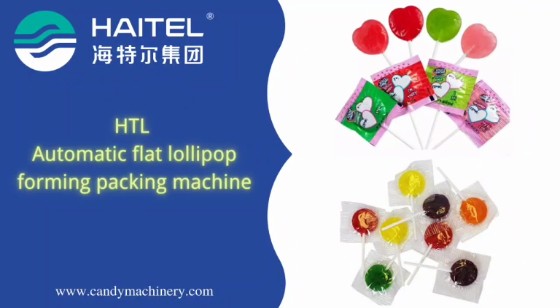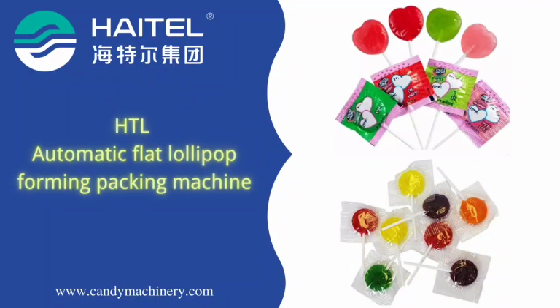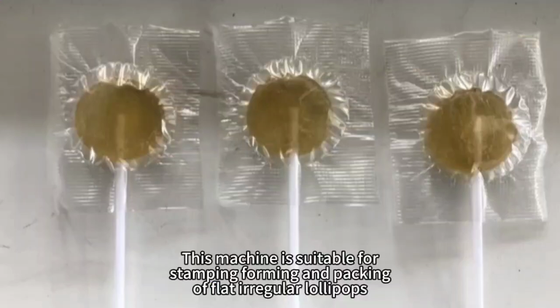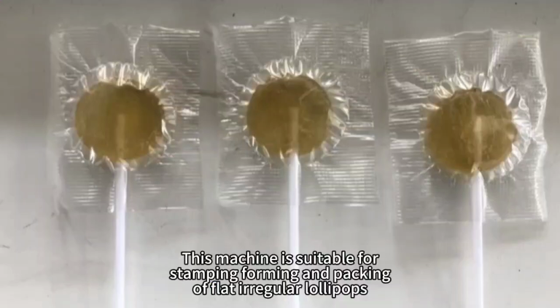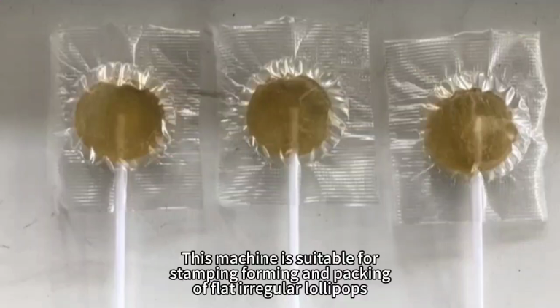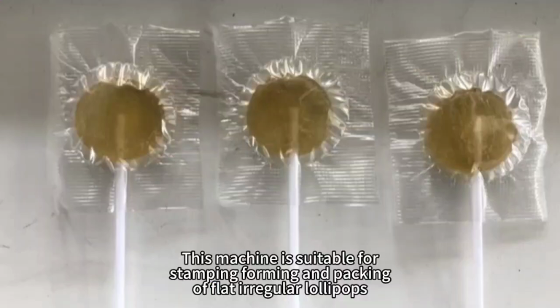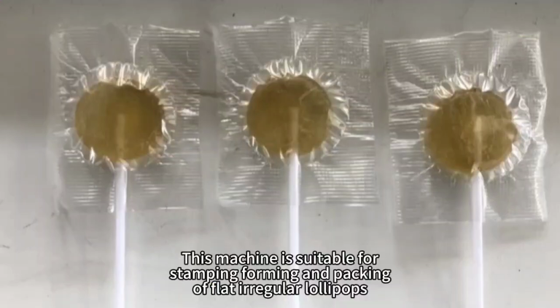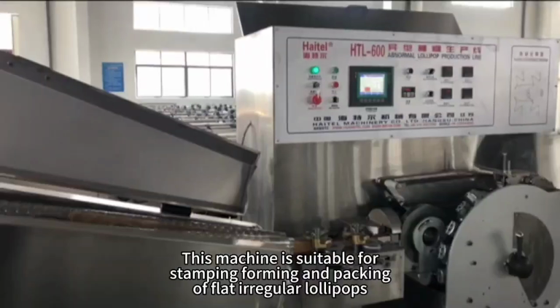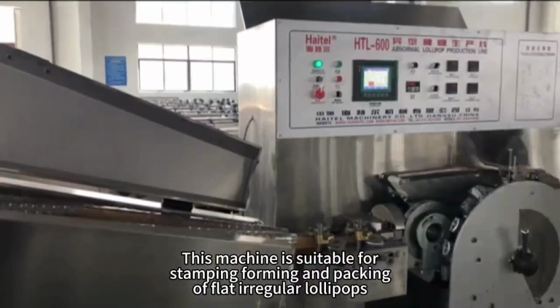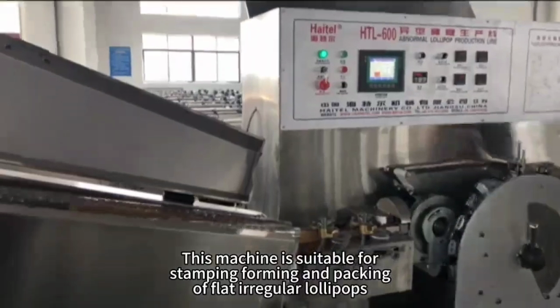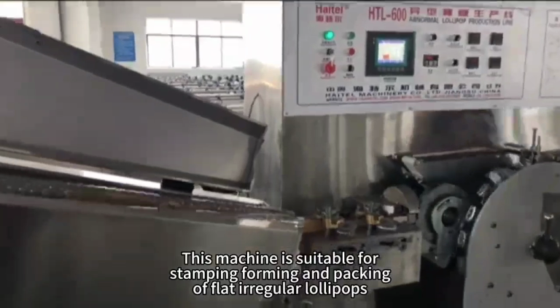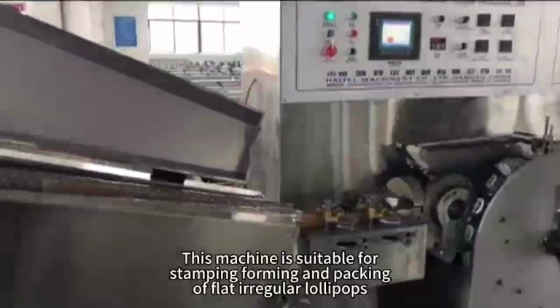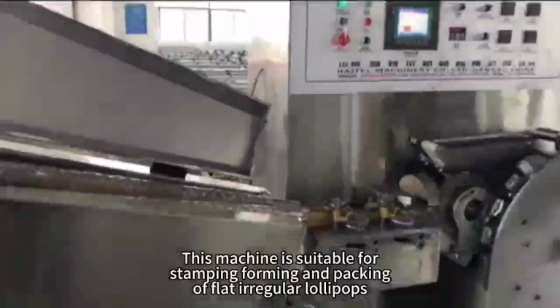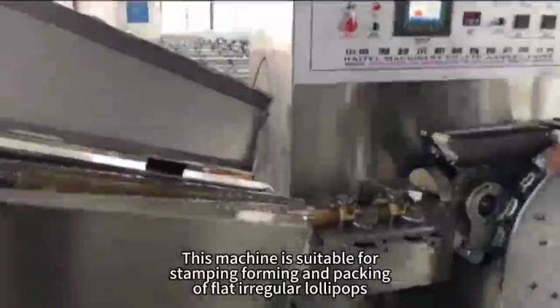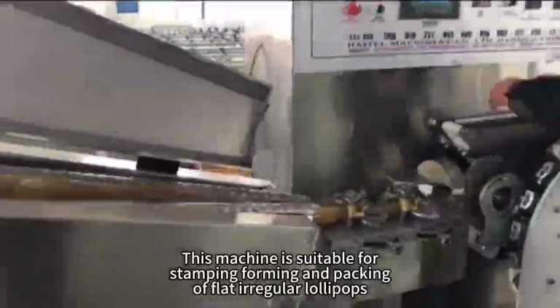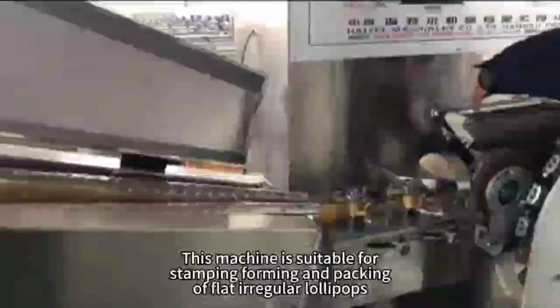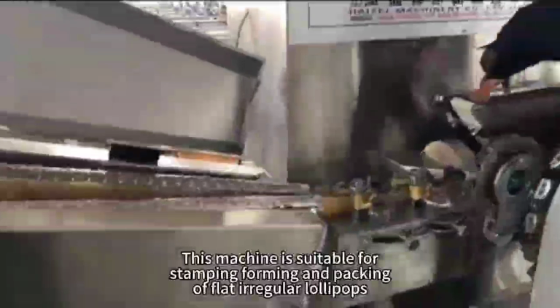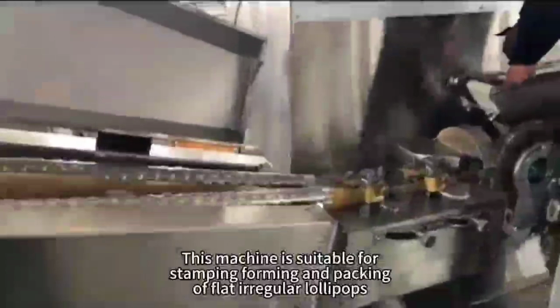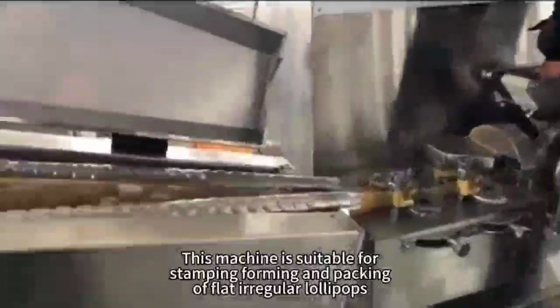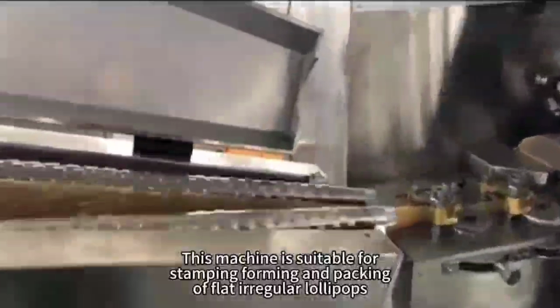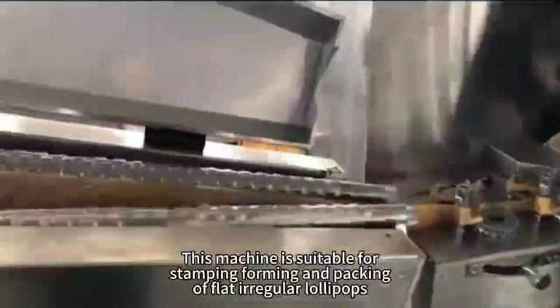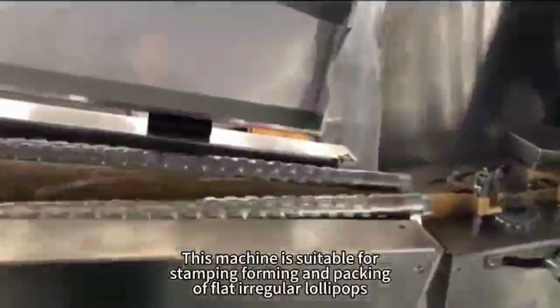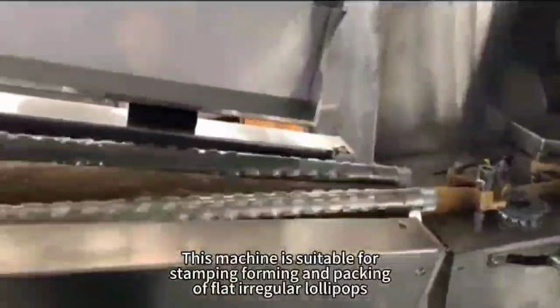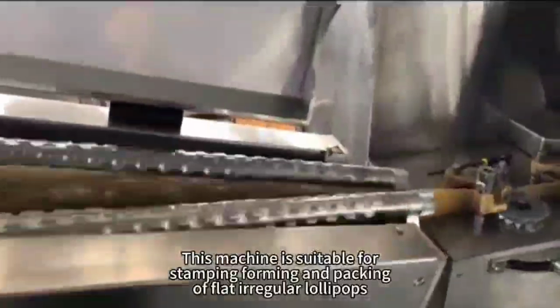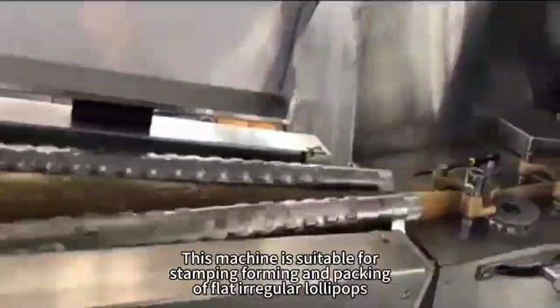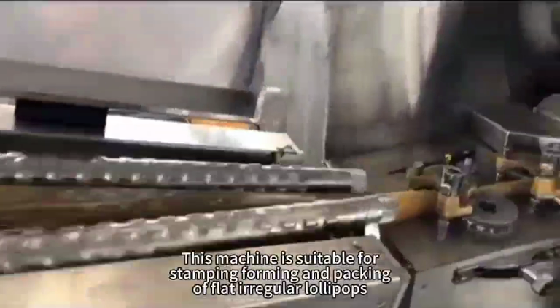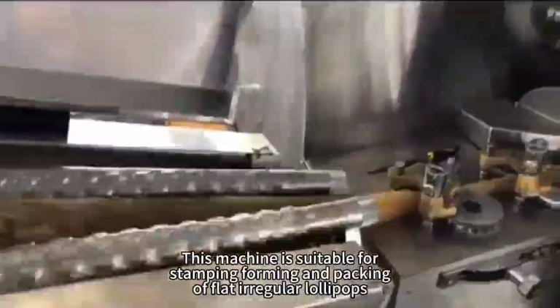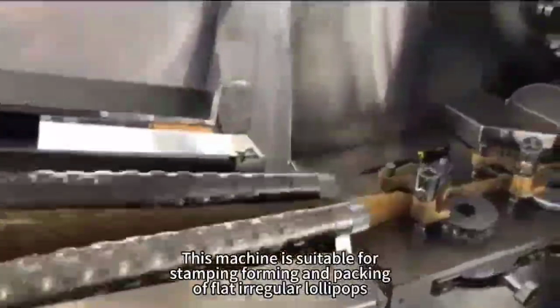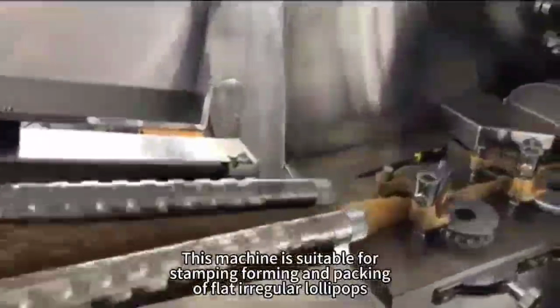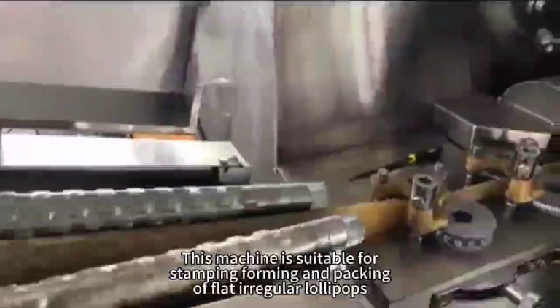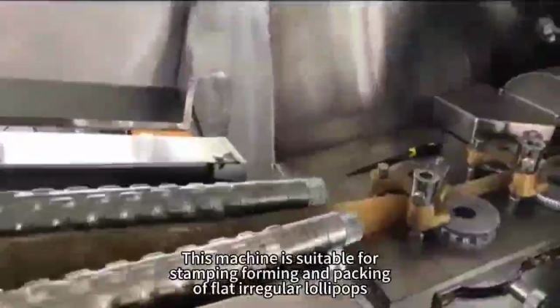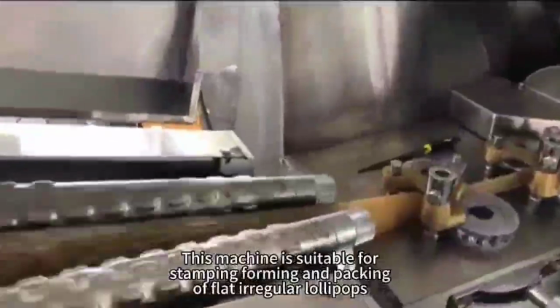This machine is suitable for stamping, forming and packing of flat, irregular lollipops.